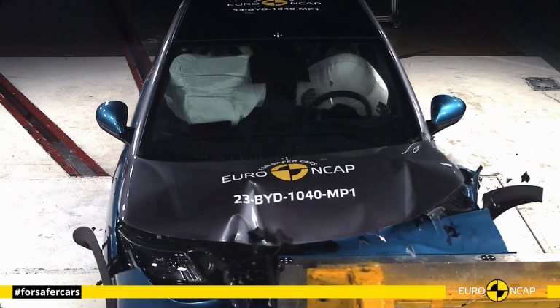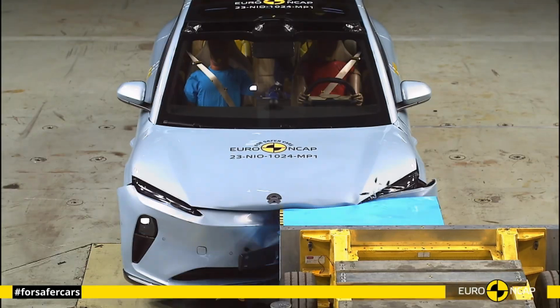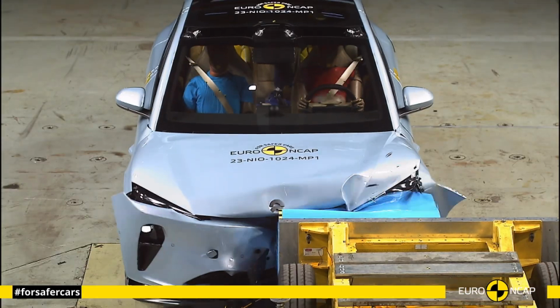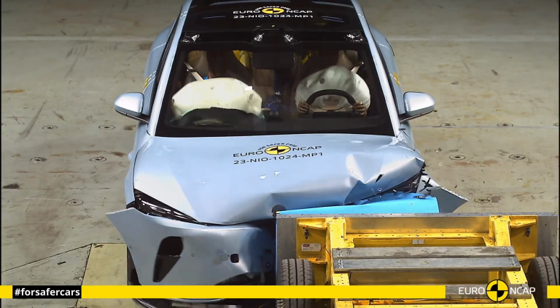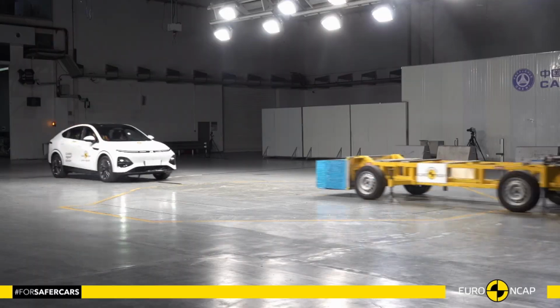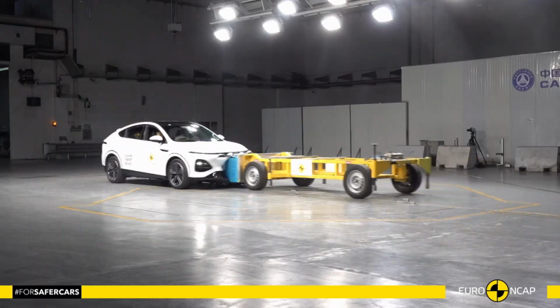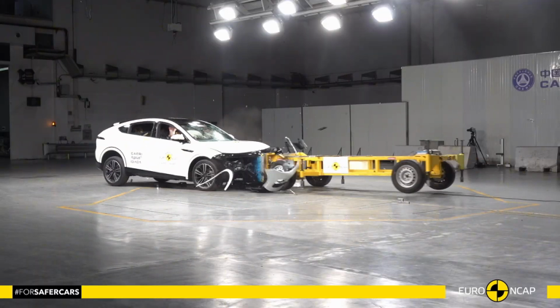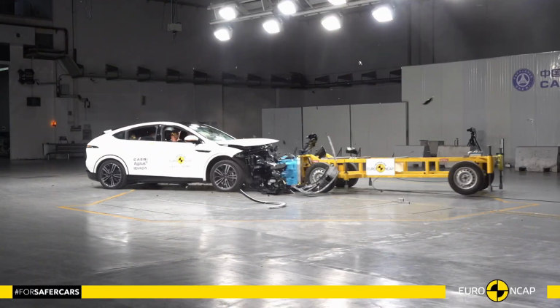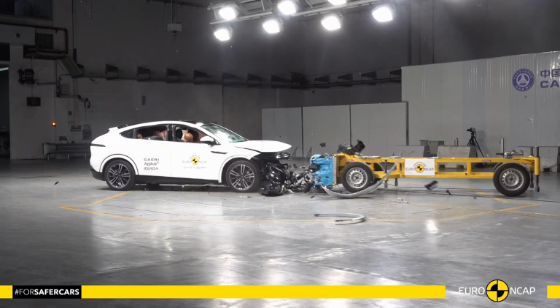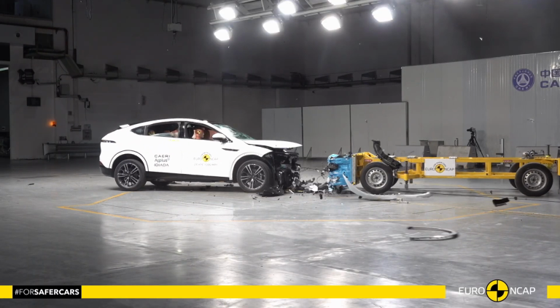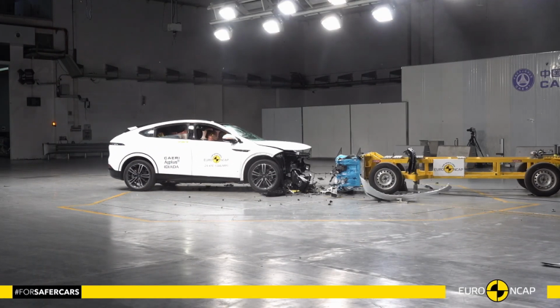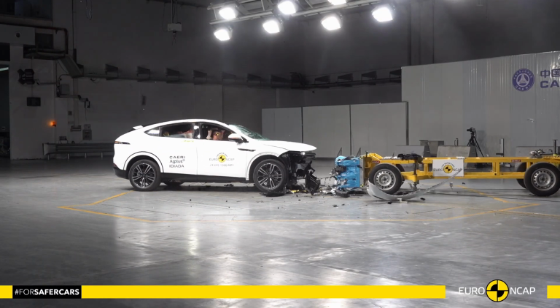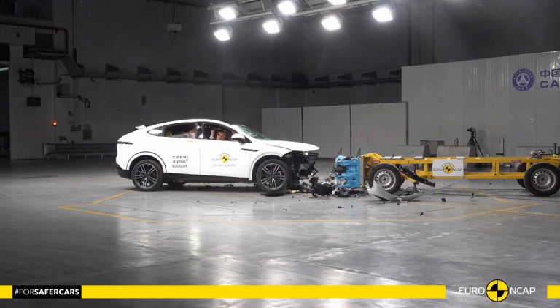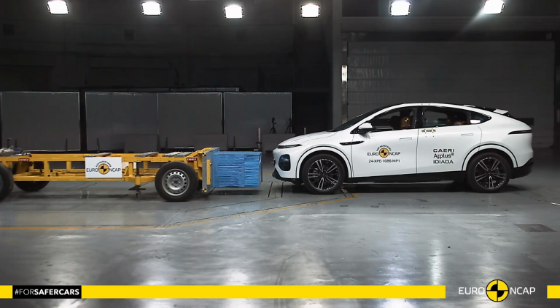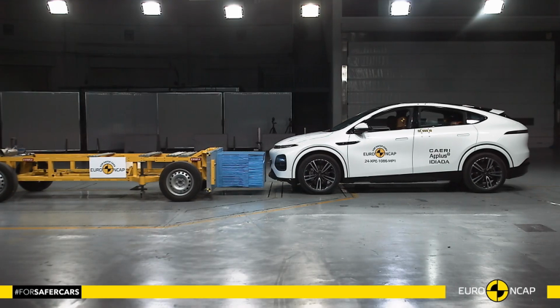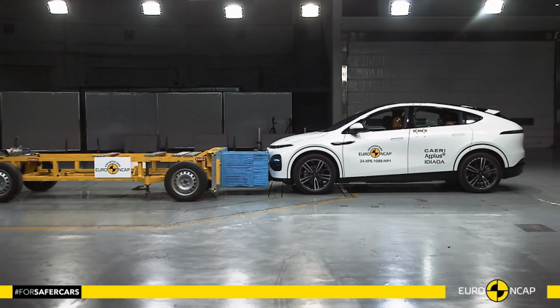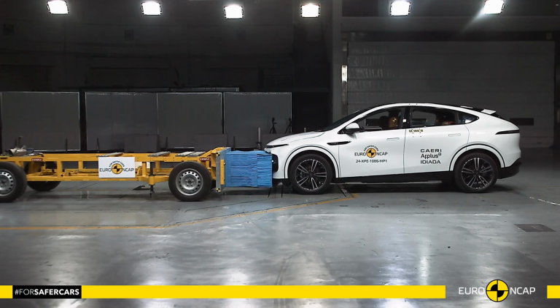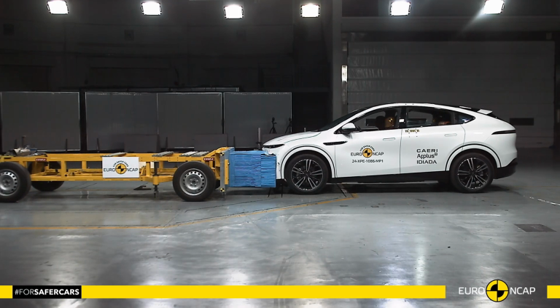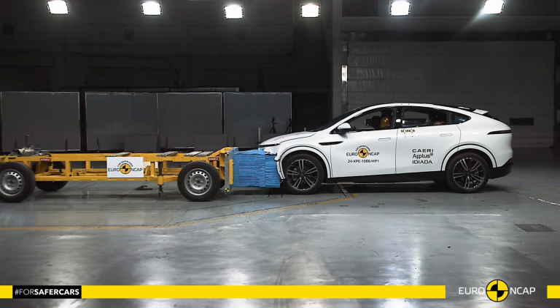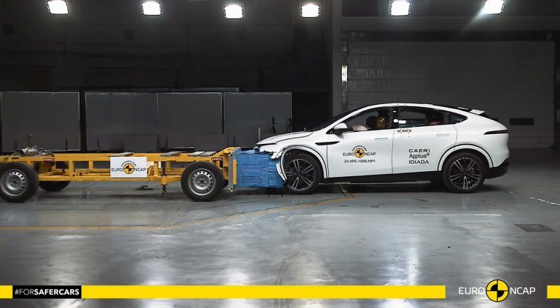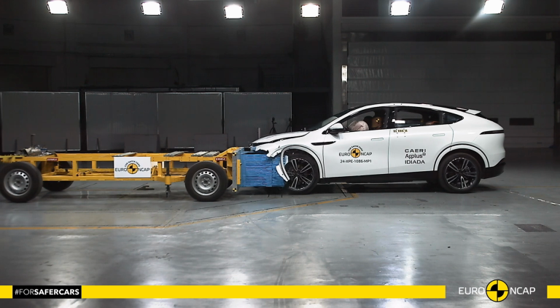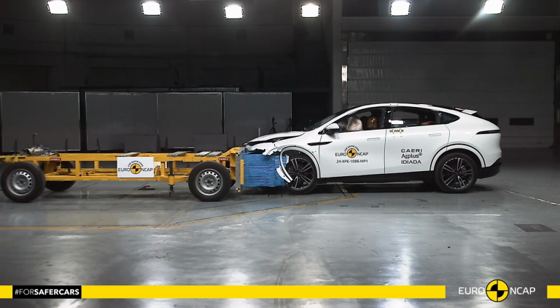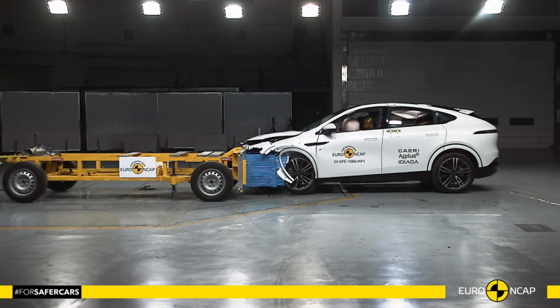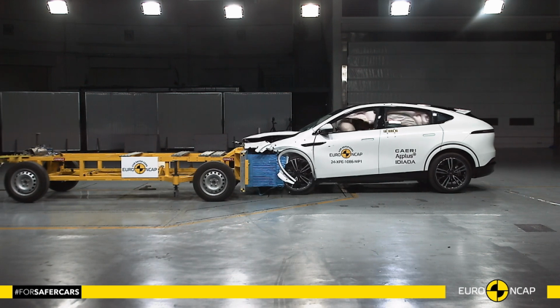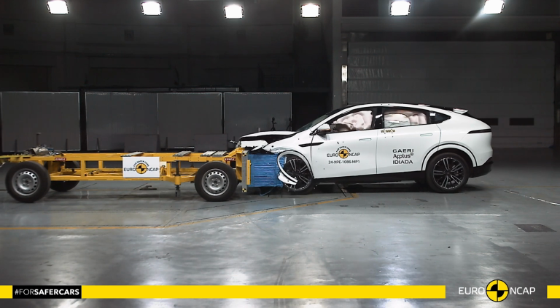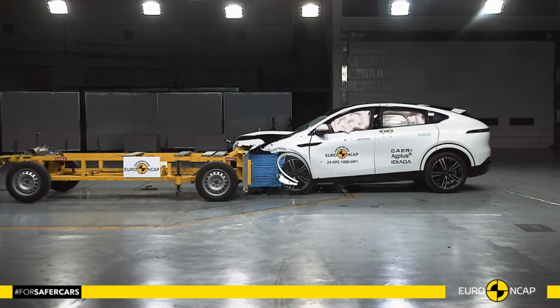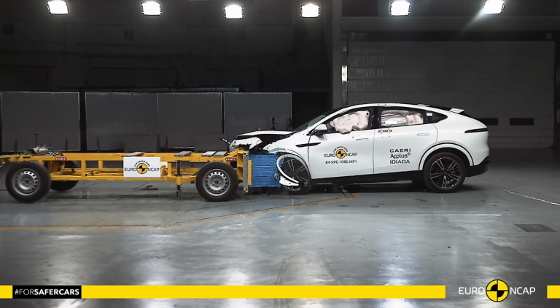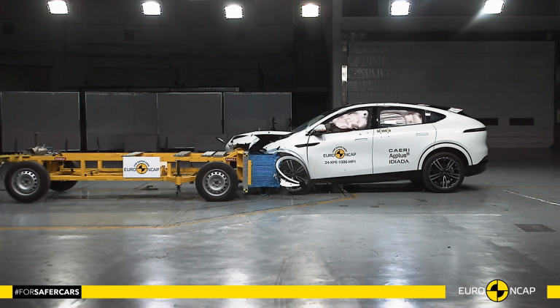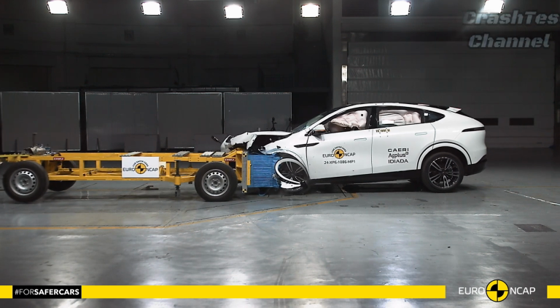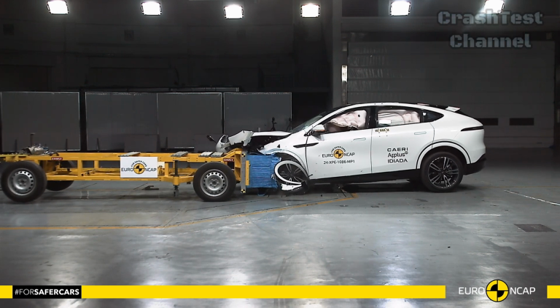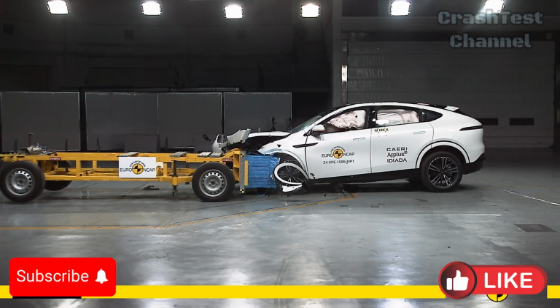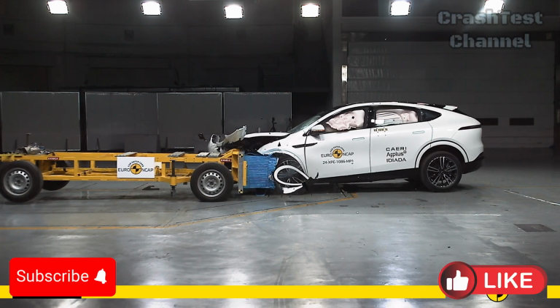Starting with the Xpeng G6, this mid-sized electric SUV combines sleek design with excellent crash performance.